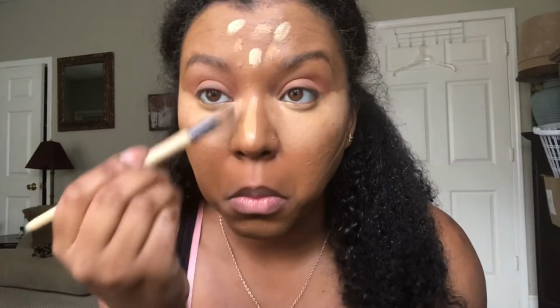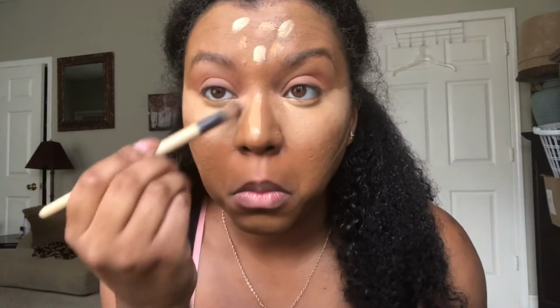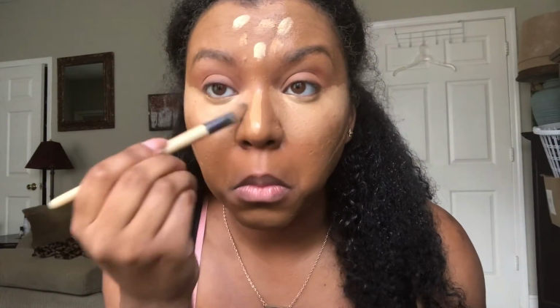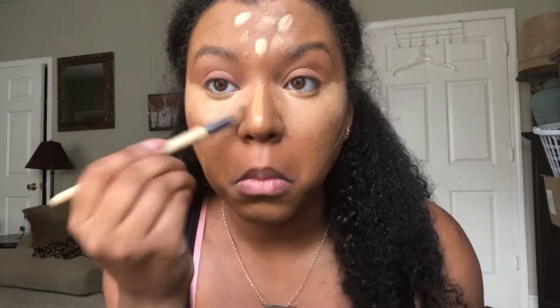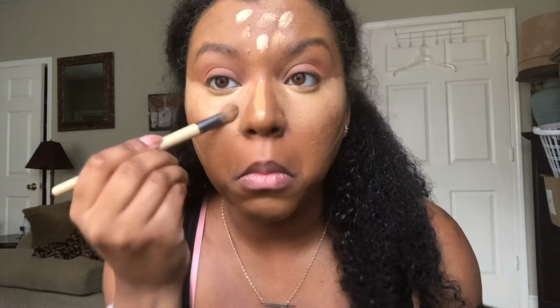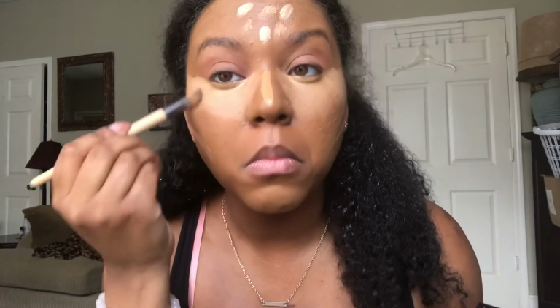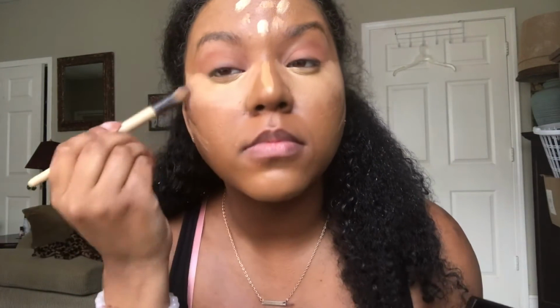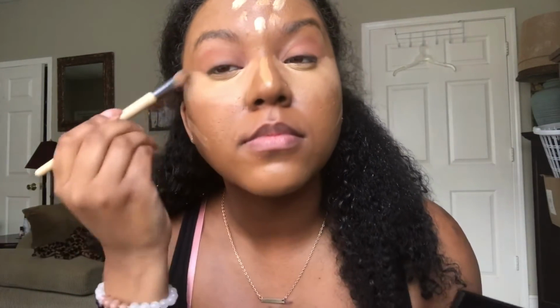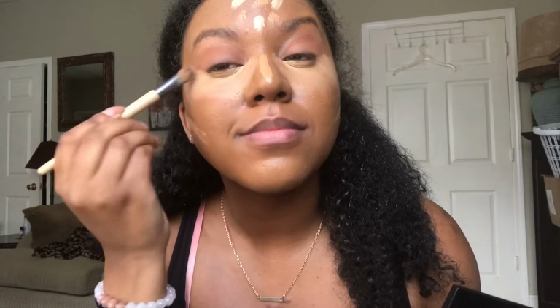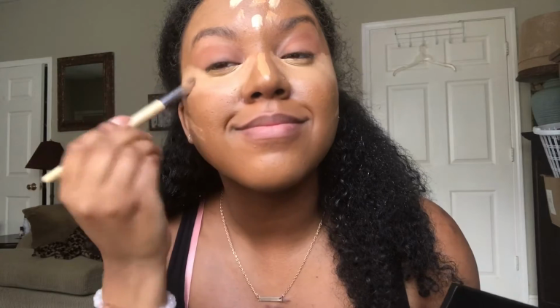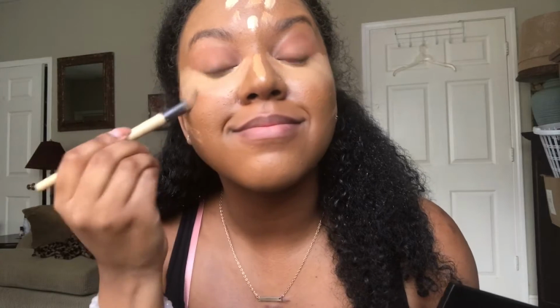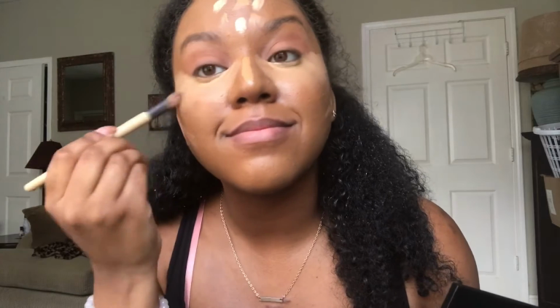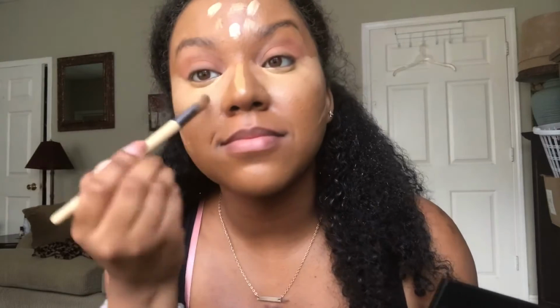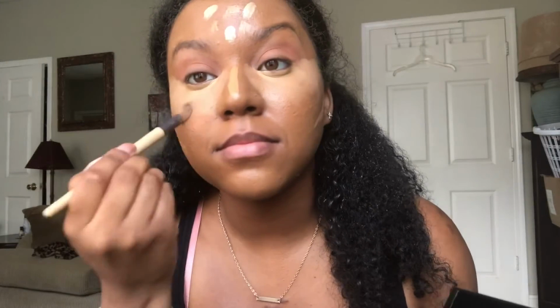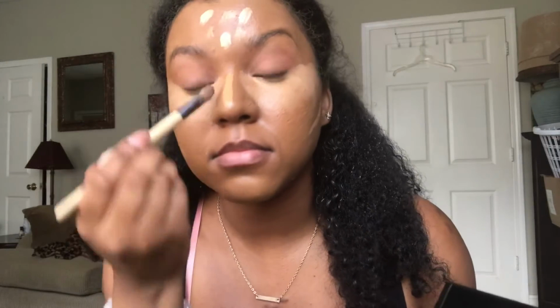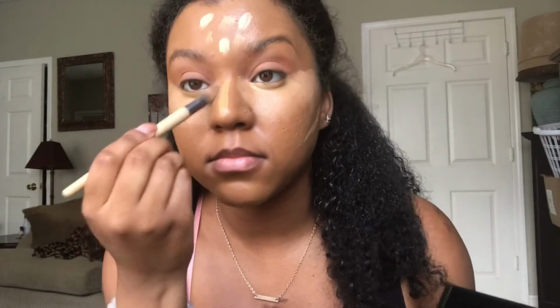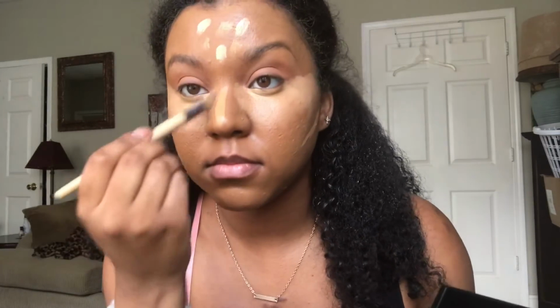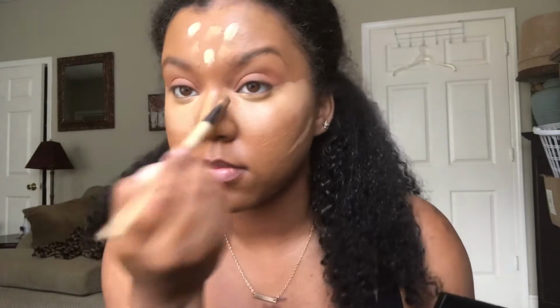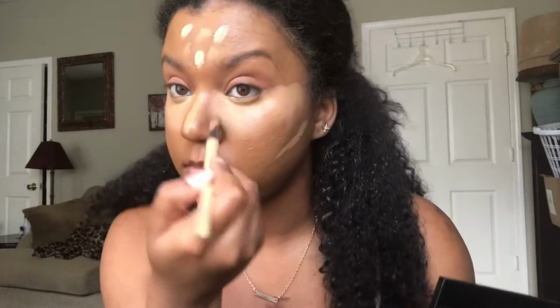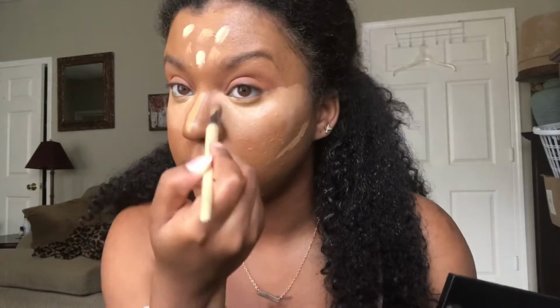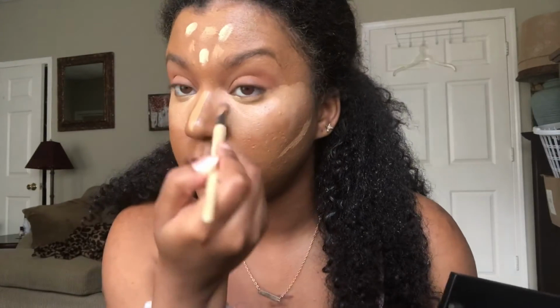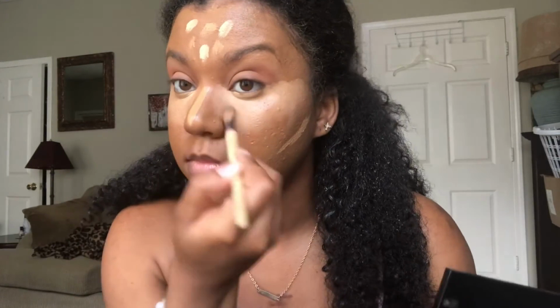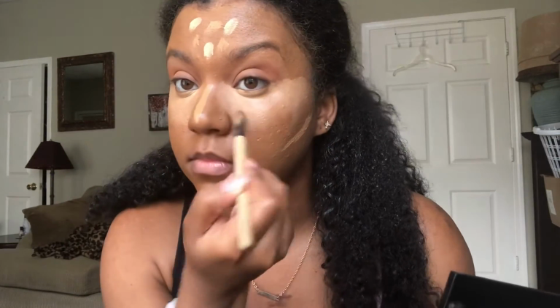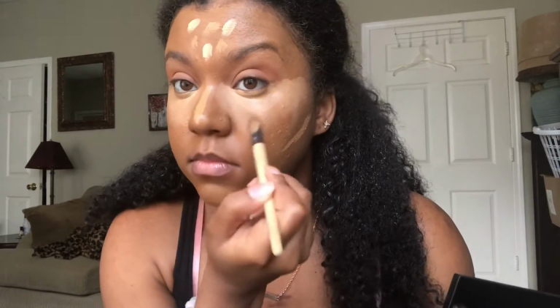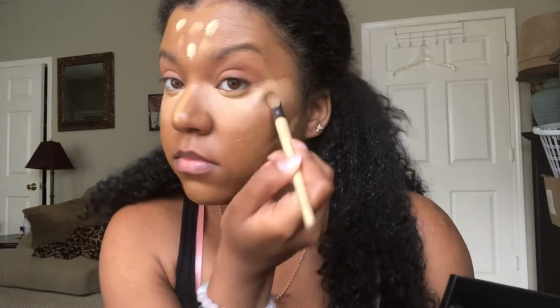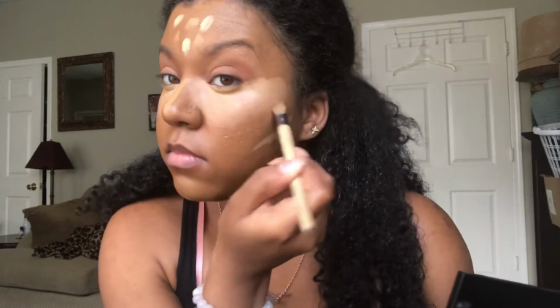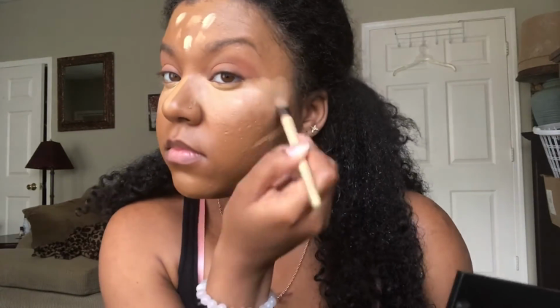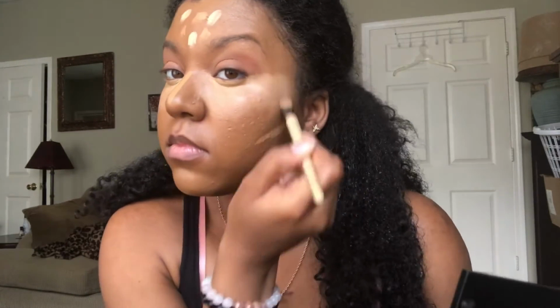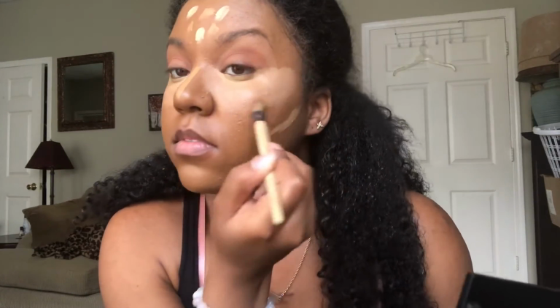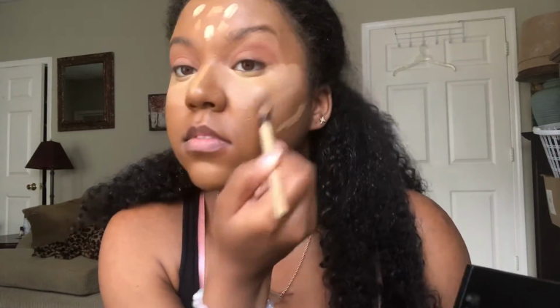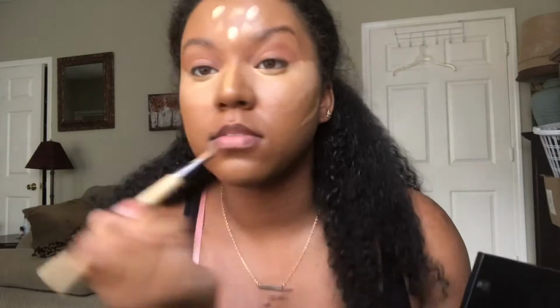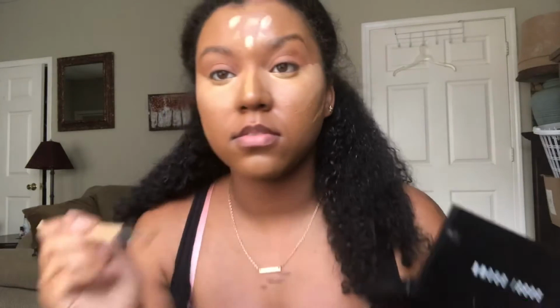I'm blending in all my concealer and my under-eye concealer so it looks nice, fresh, and blended in.